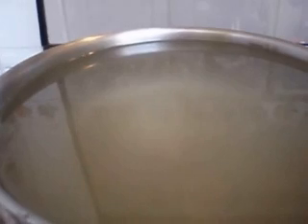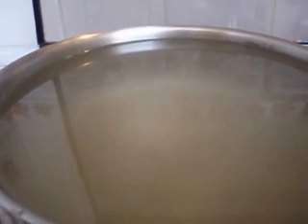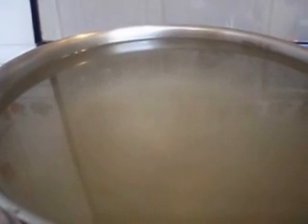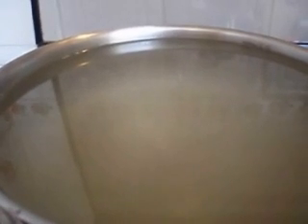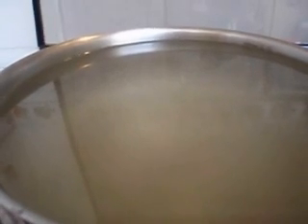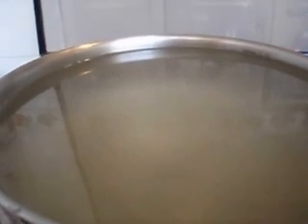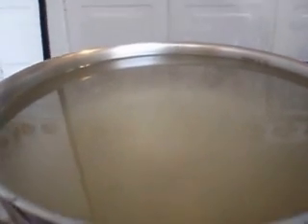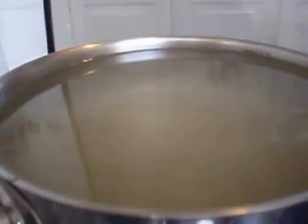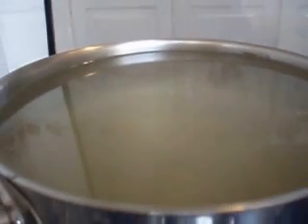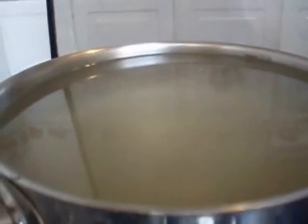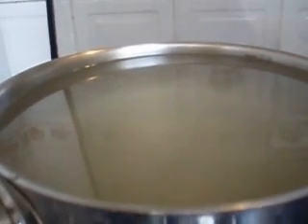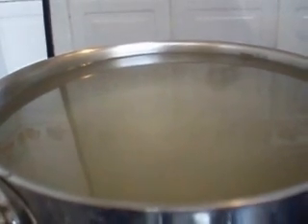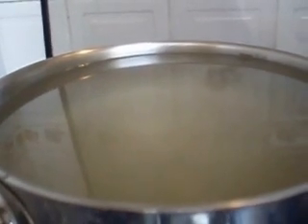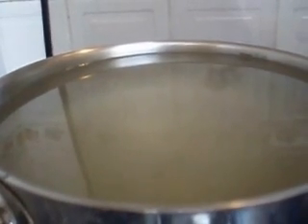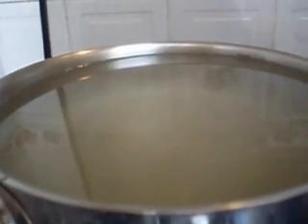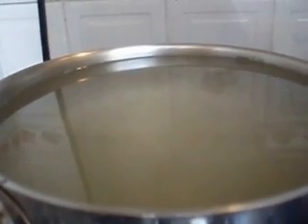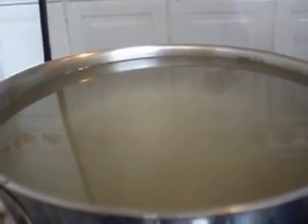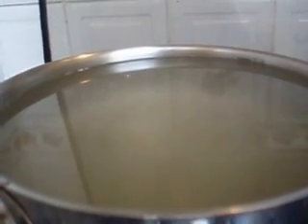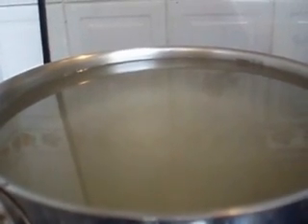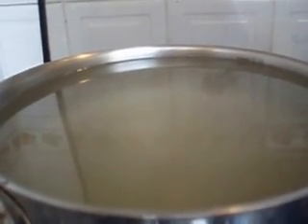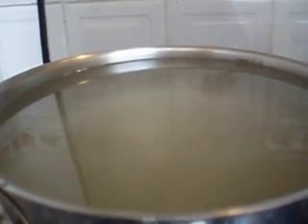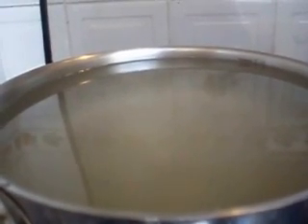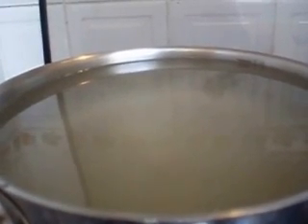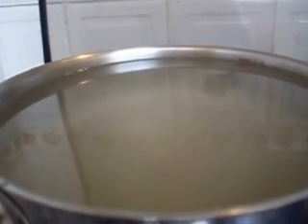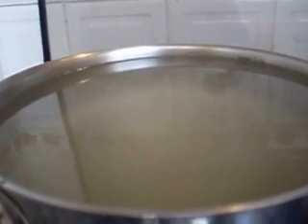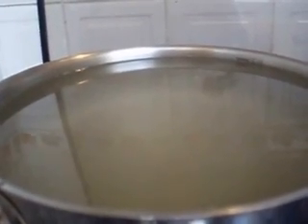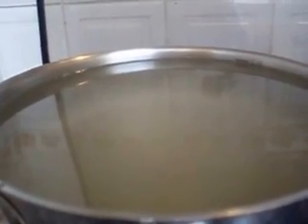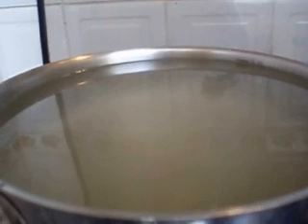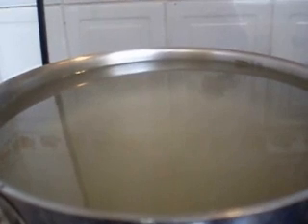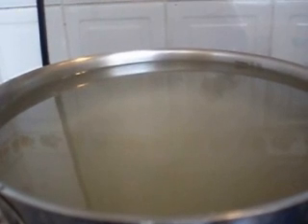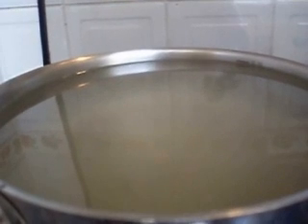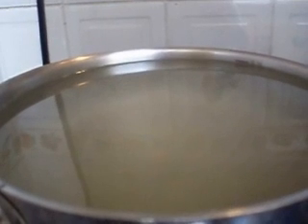Even if we look along the surface of the water, we can still see that it is relatively stable.